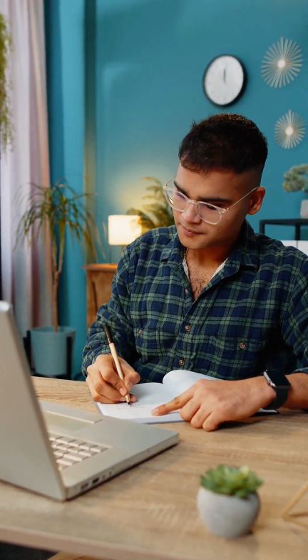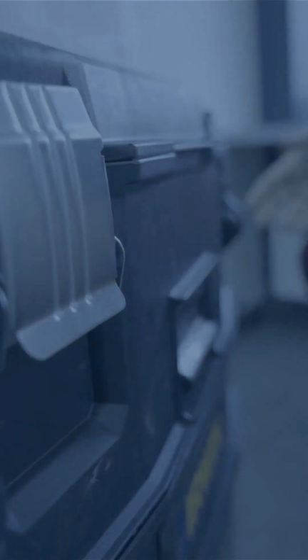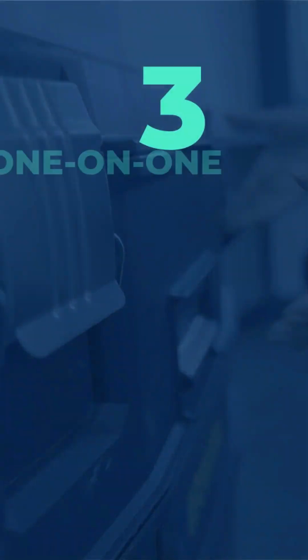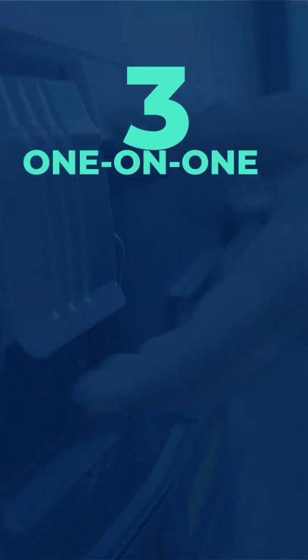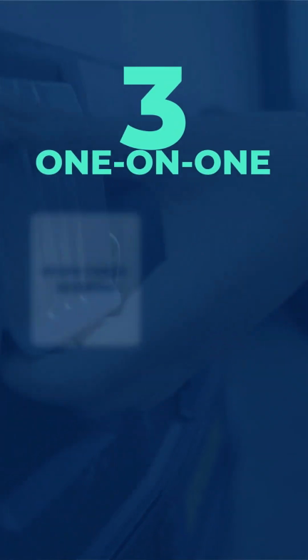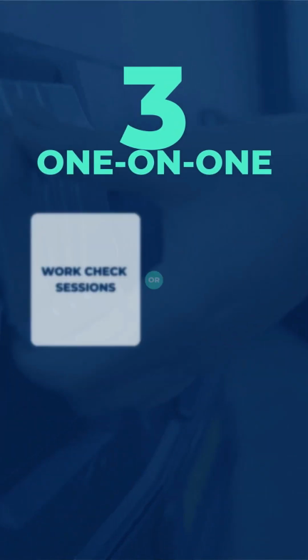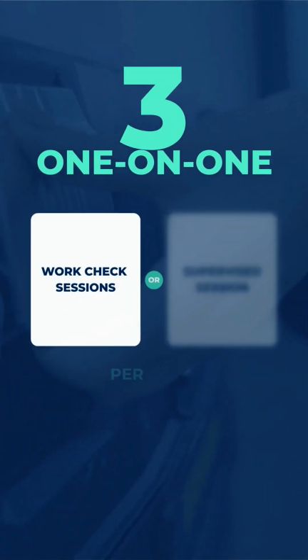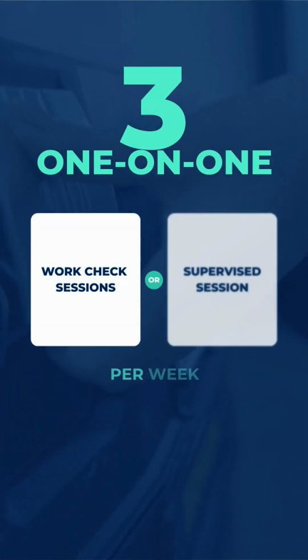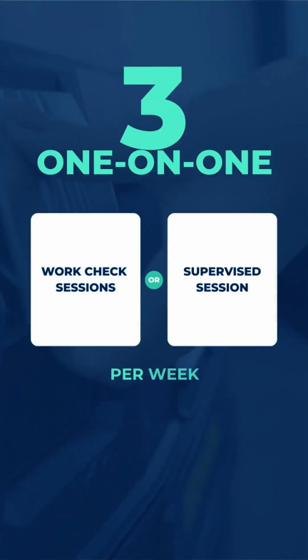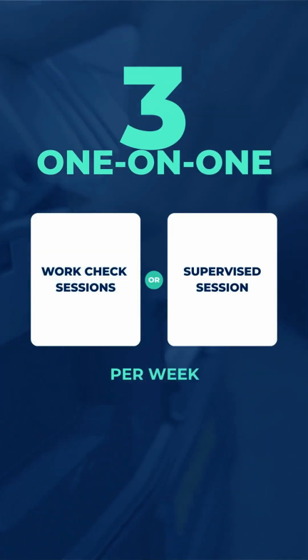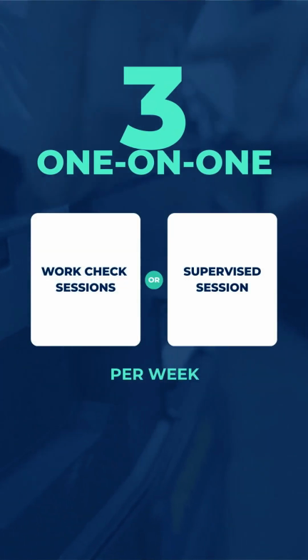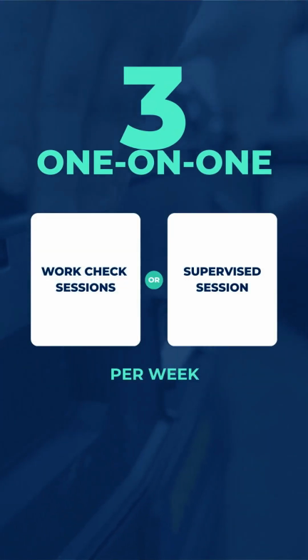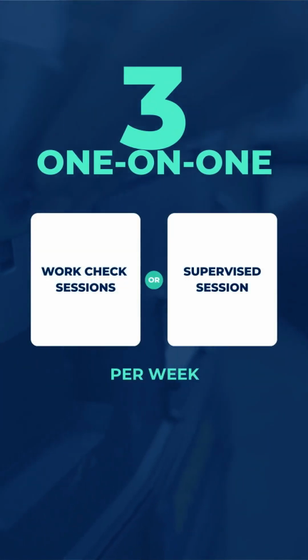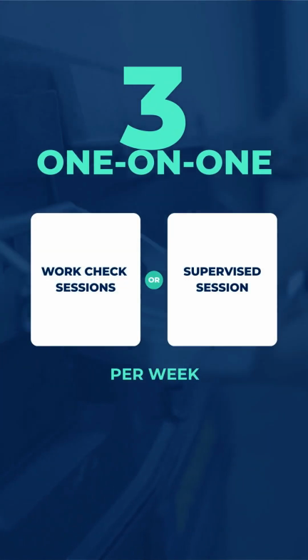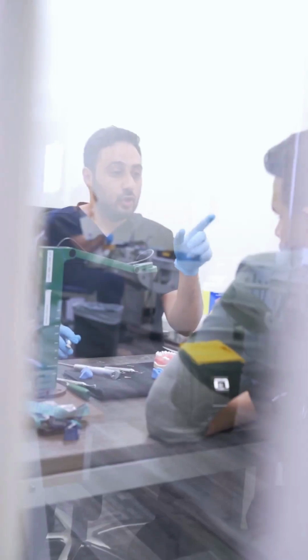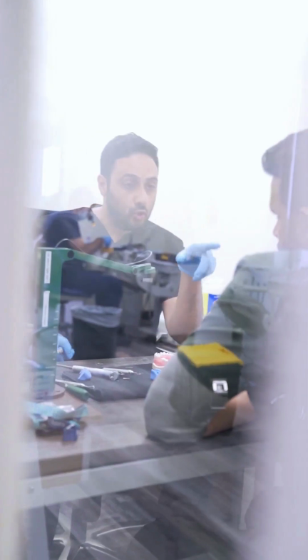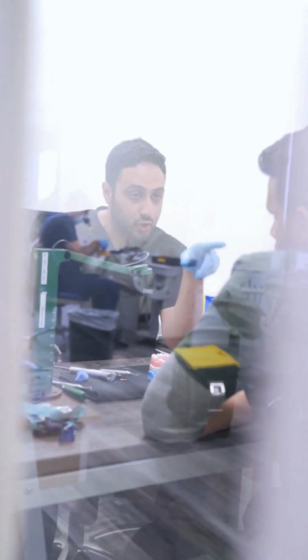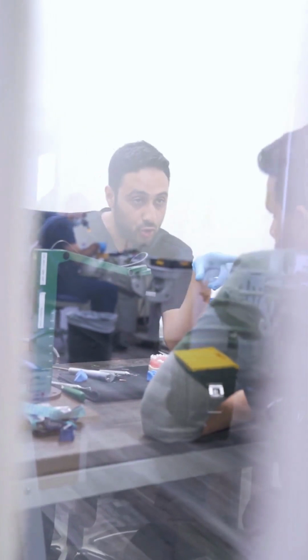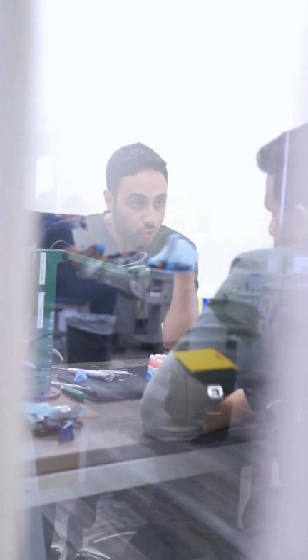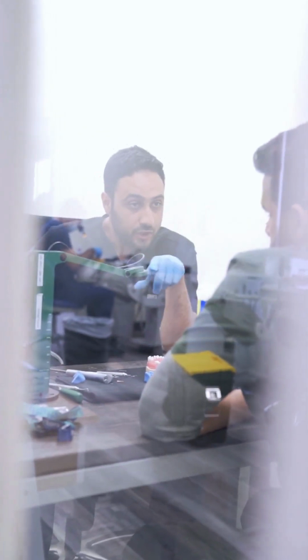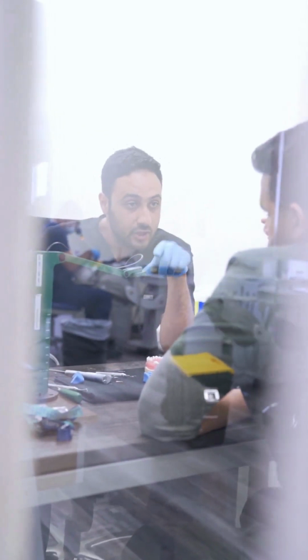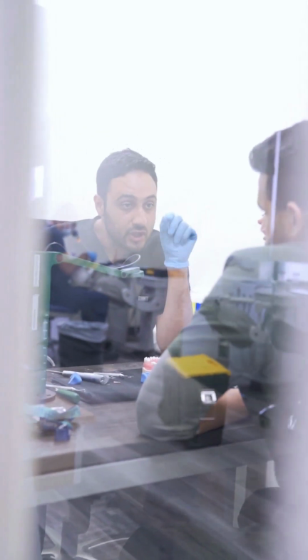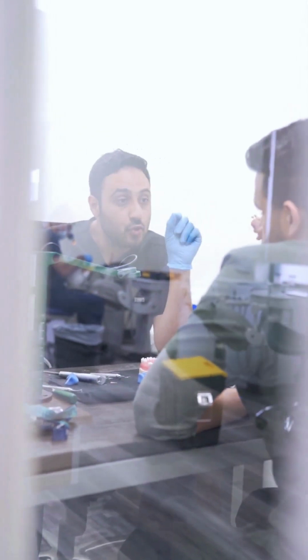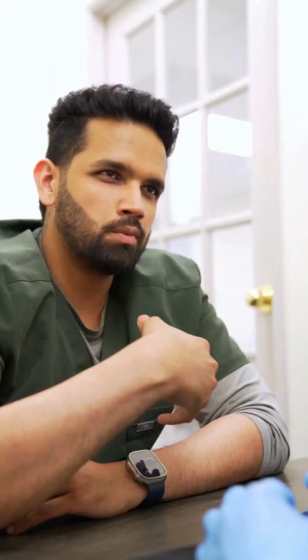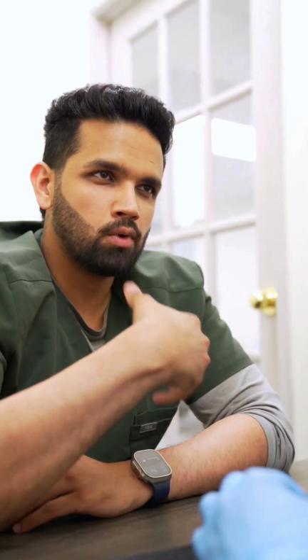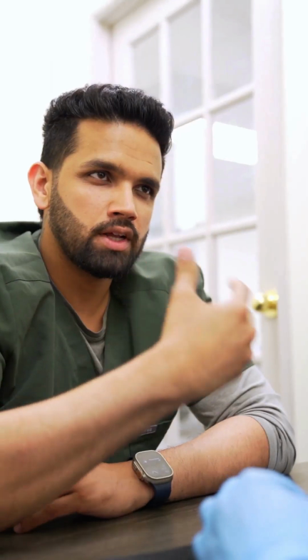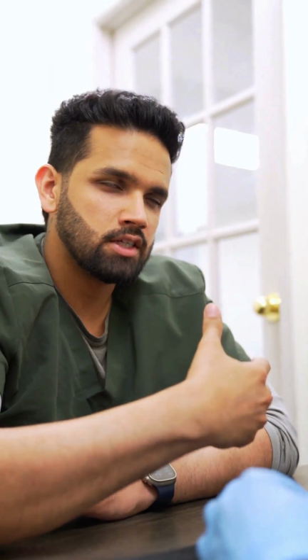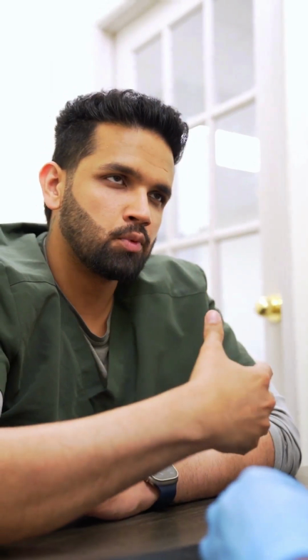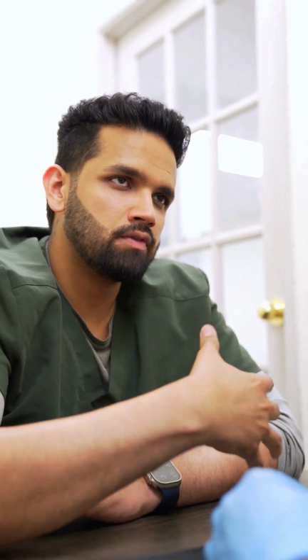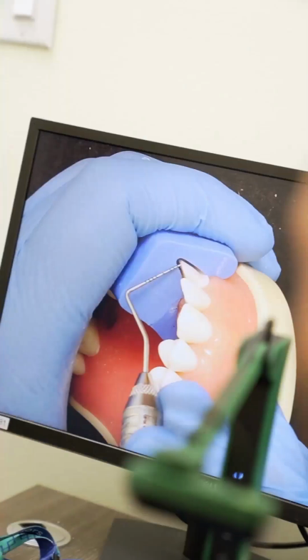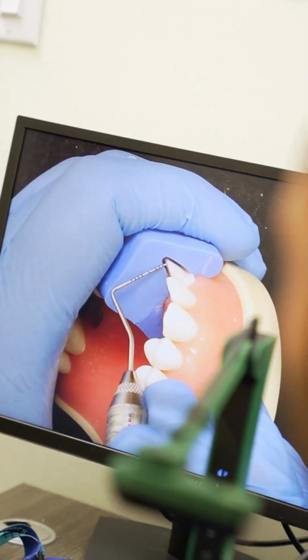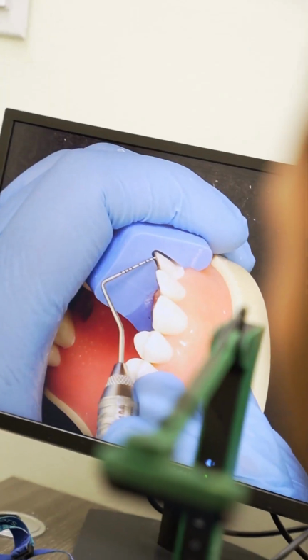With three one-on-one sessions per week, you'll get direct feedback and personalized guidance to refine your skills.